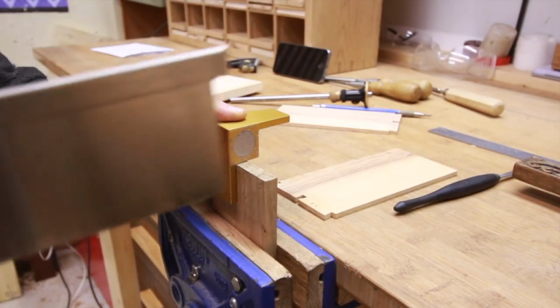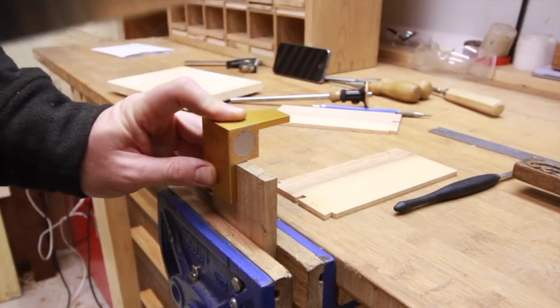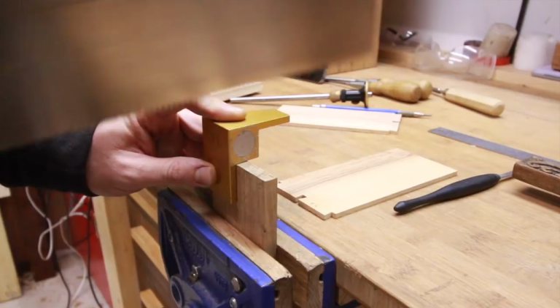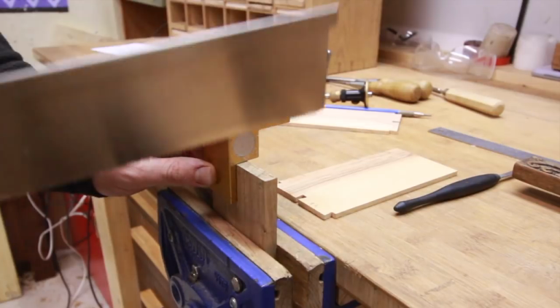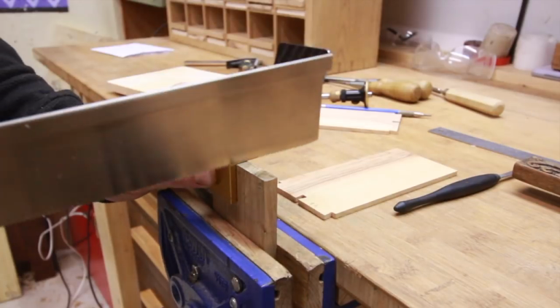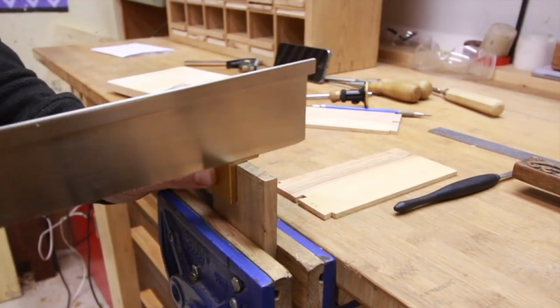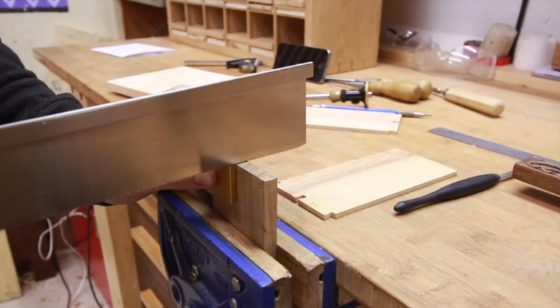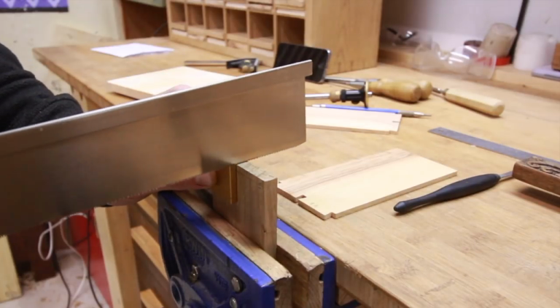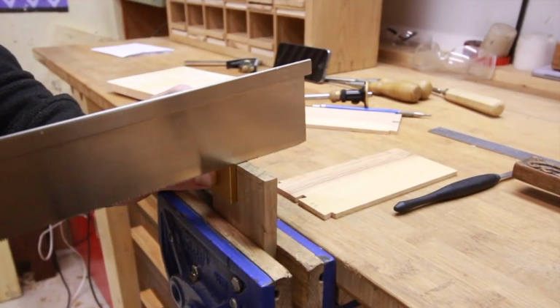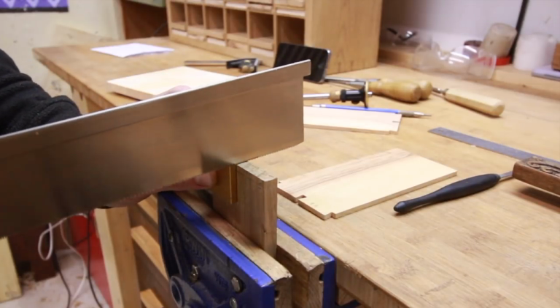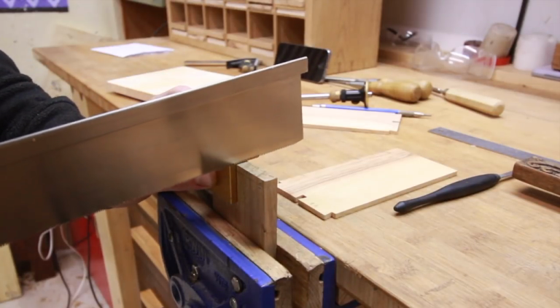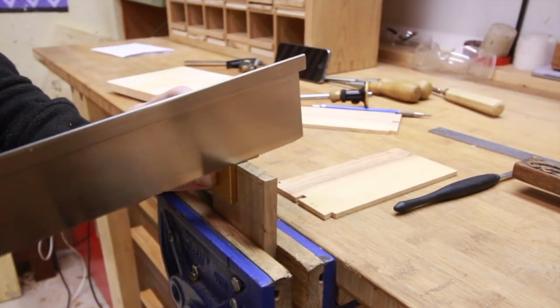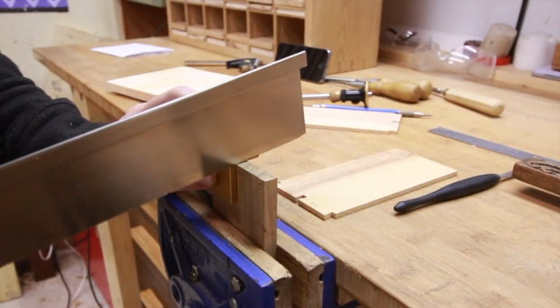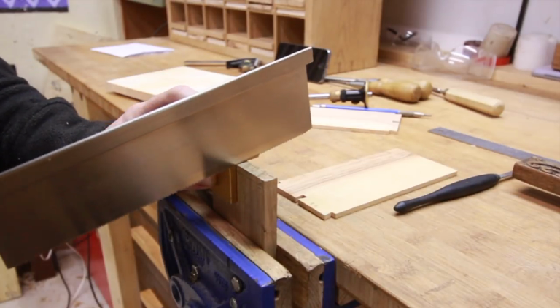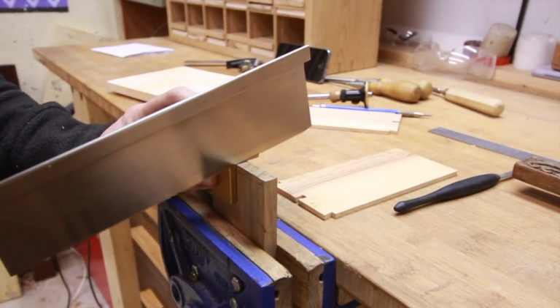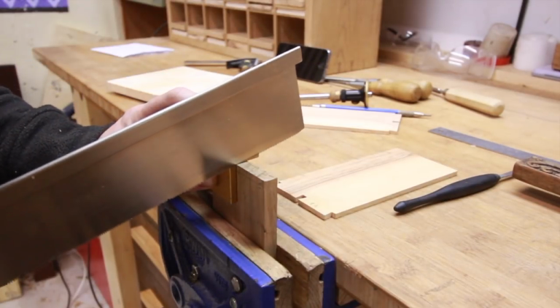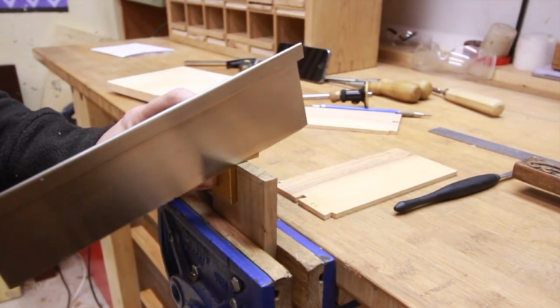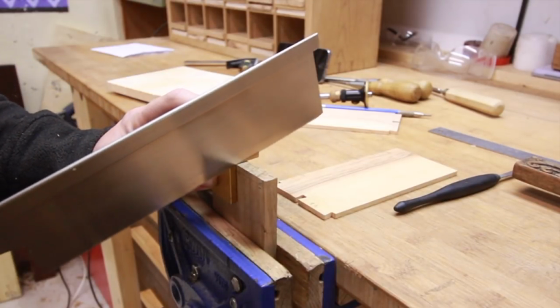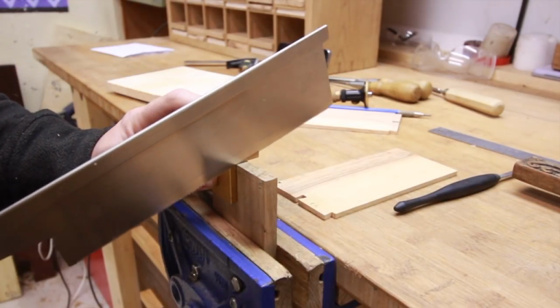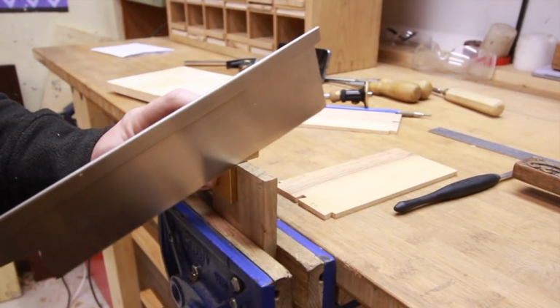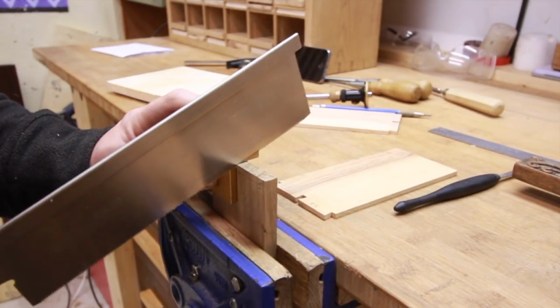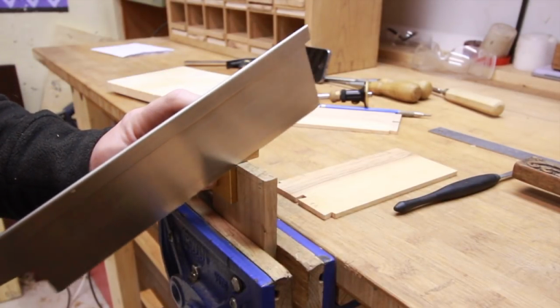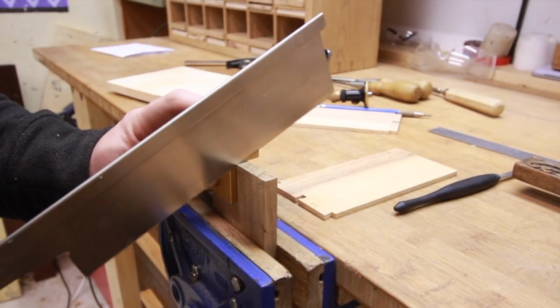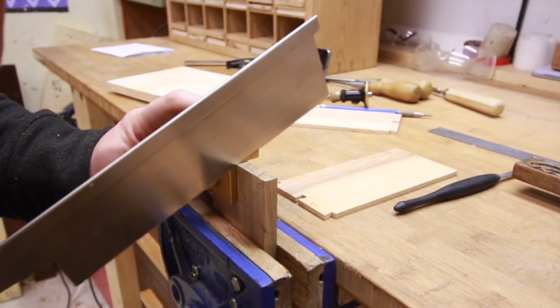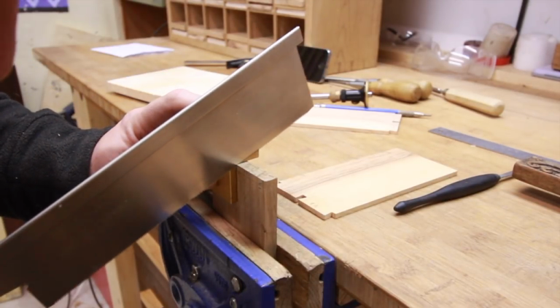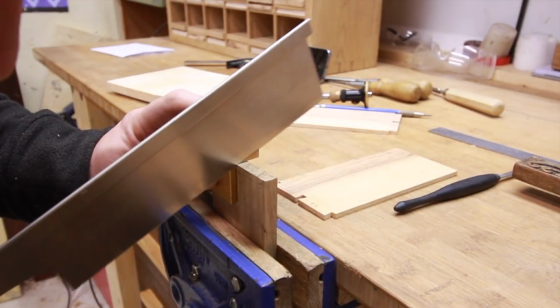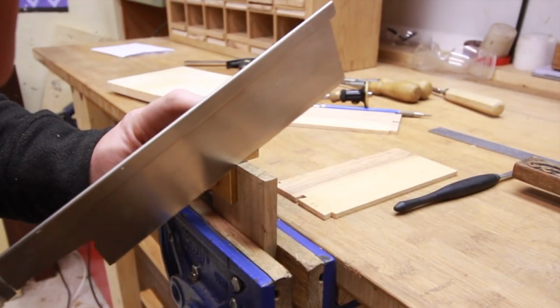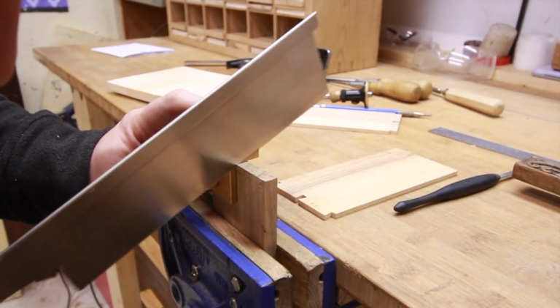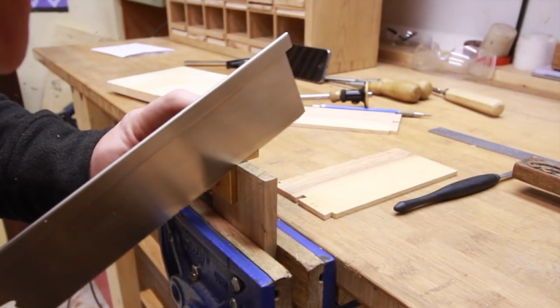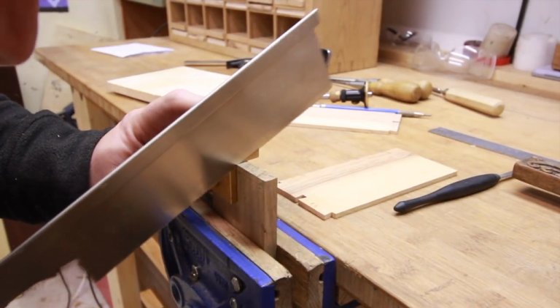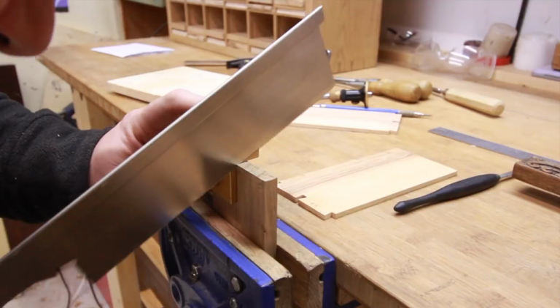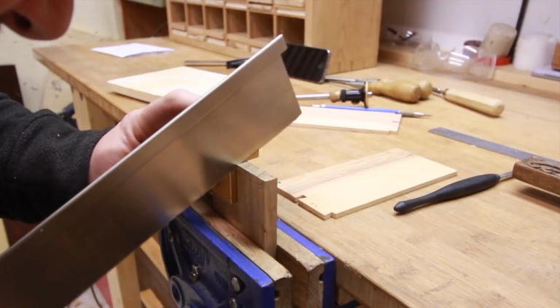Now start cutting the pins at an angle, being careful not to cut into the drawer front or past your lines.